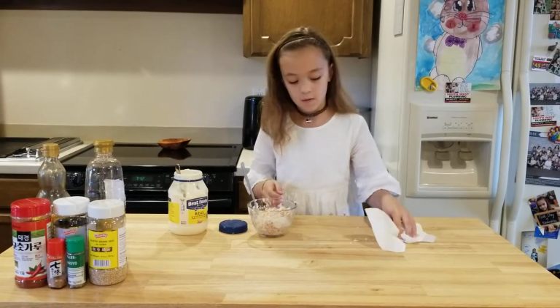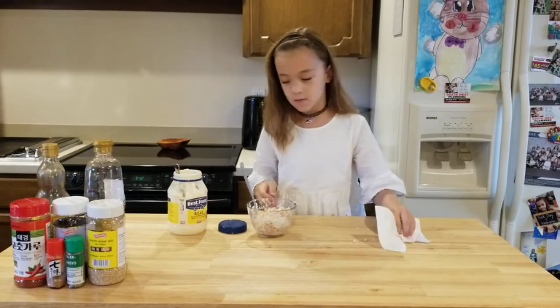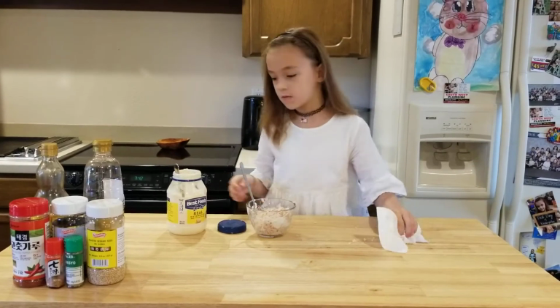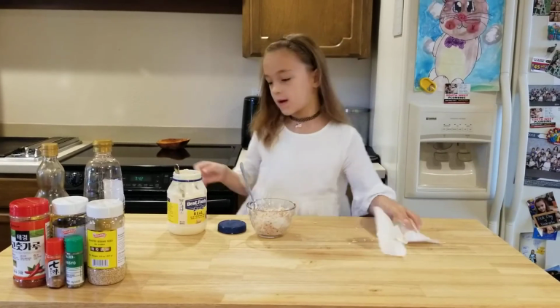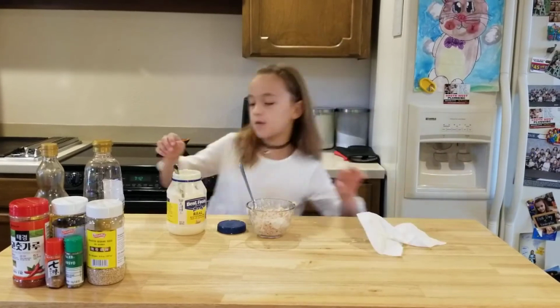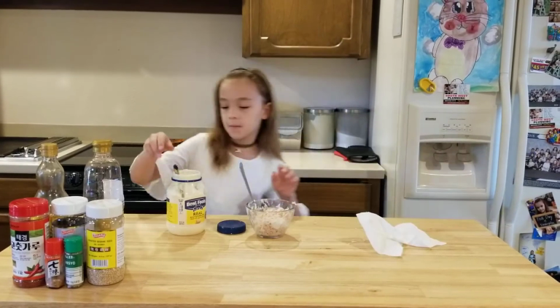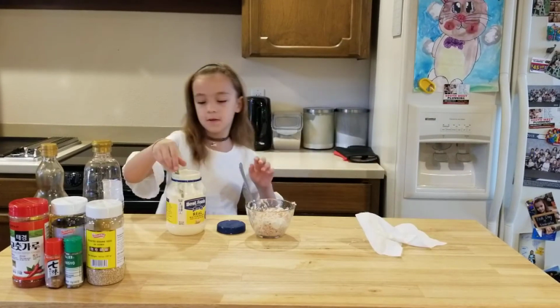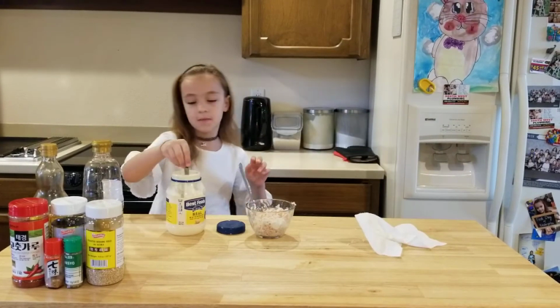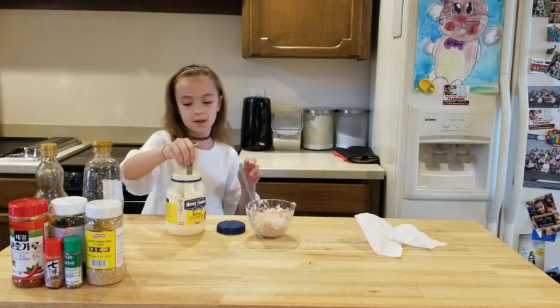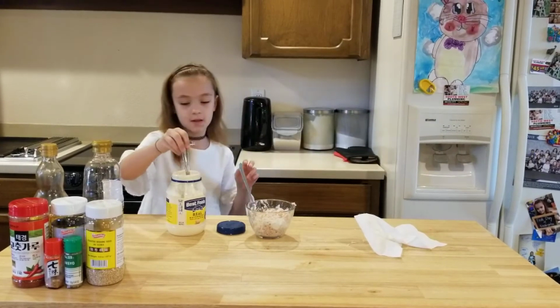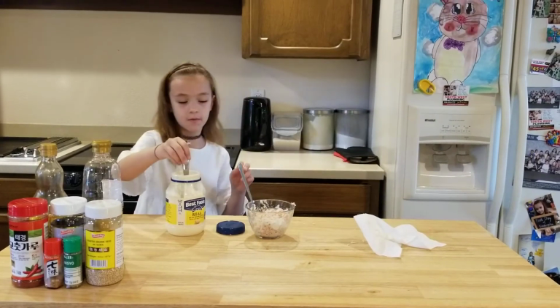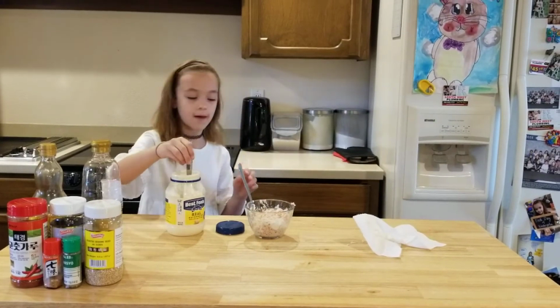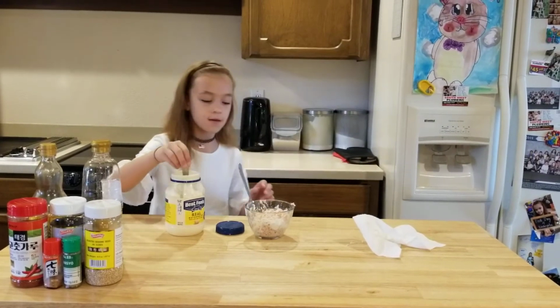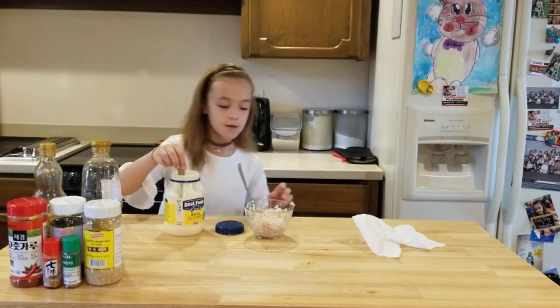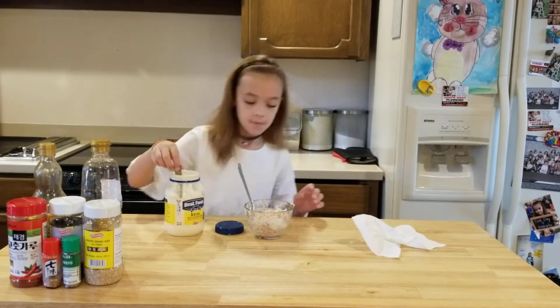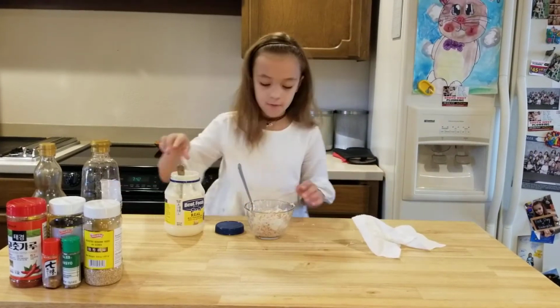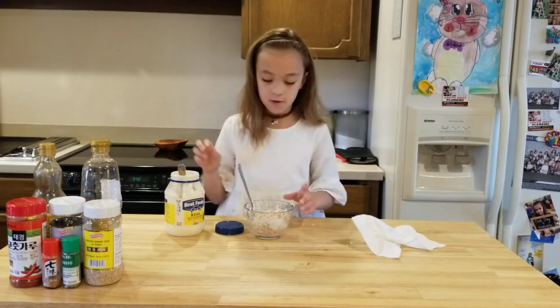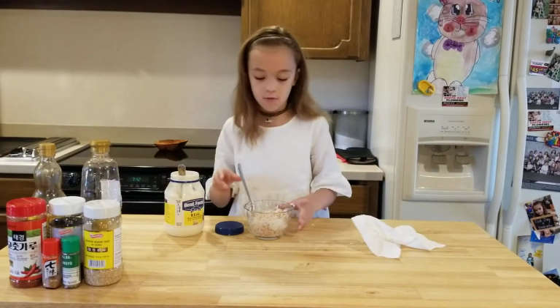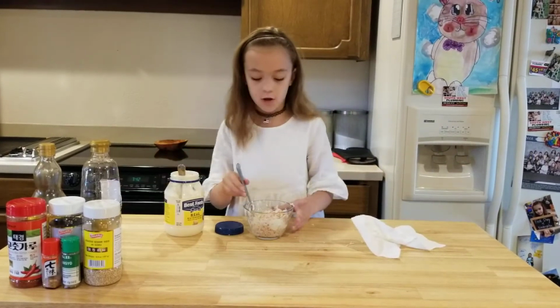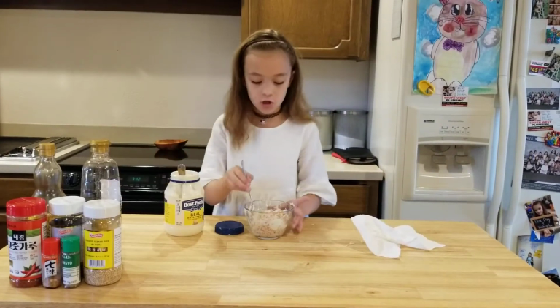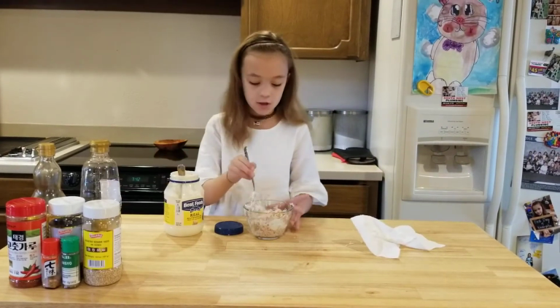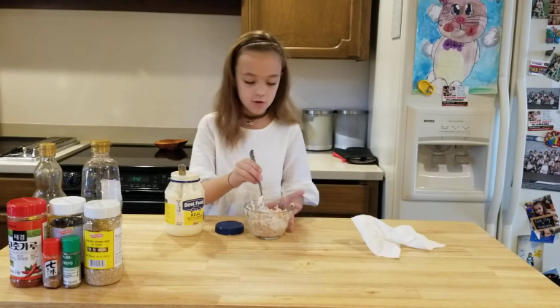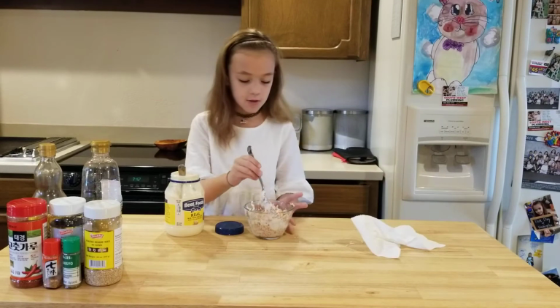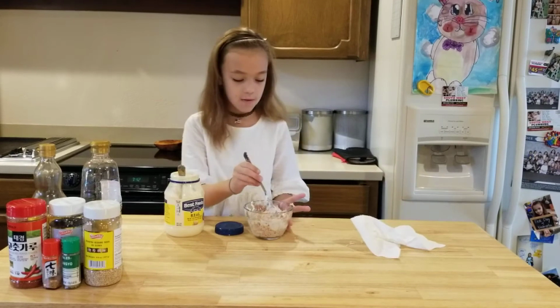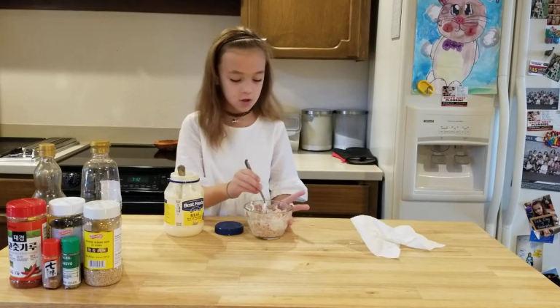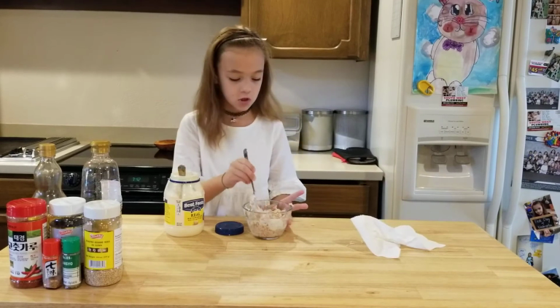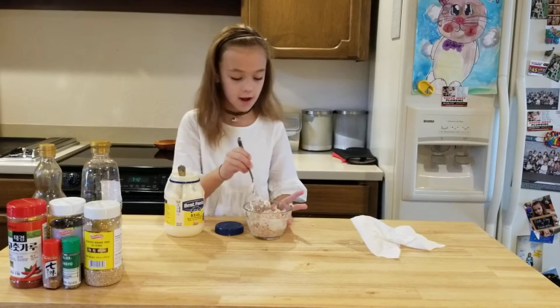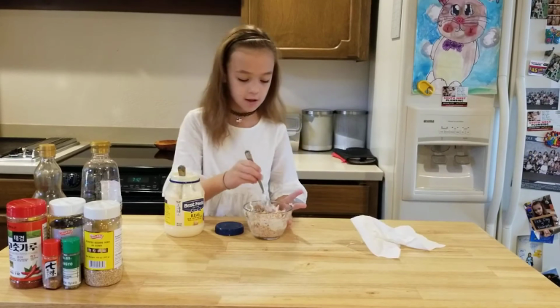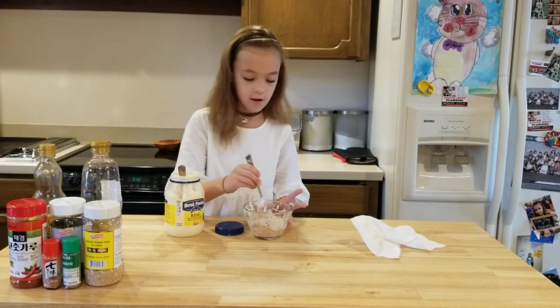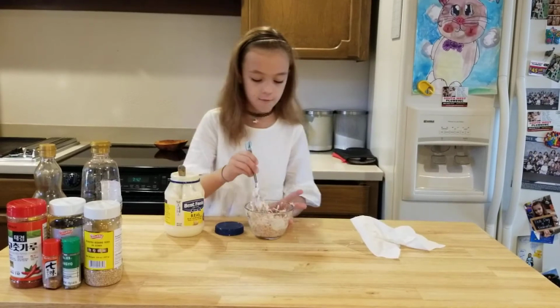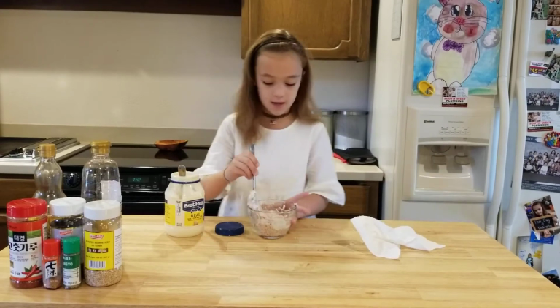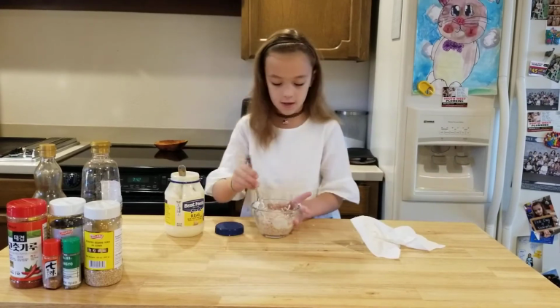You might want to put the mayonnaise away, but first you want to try the tuna and make sure it has enough mayonnaise.